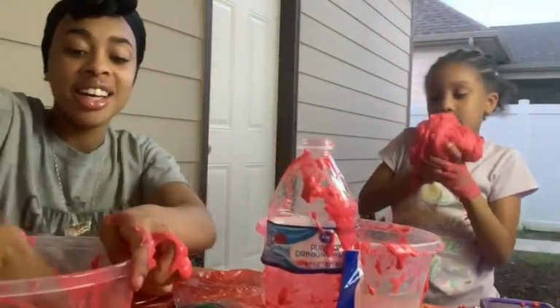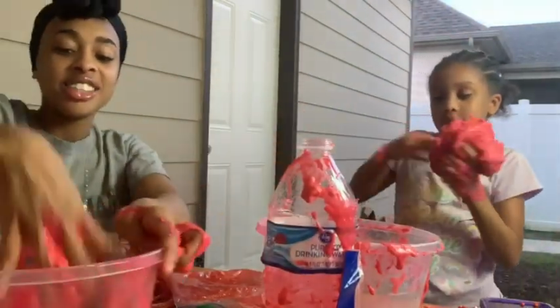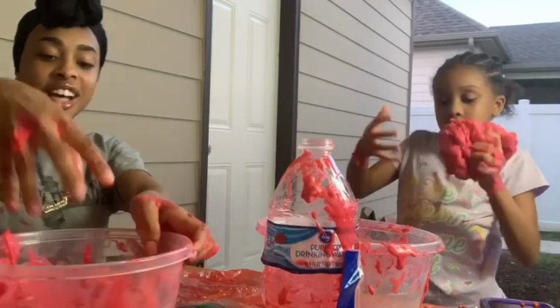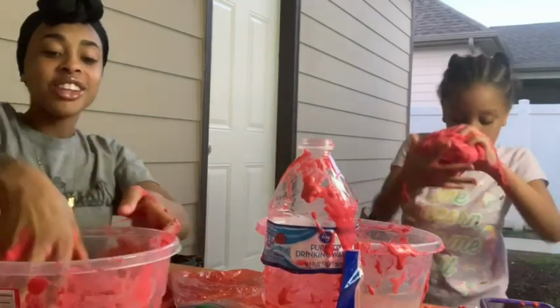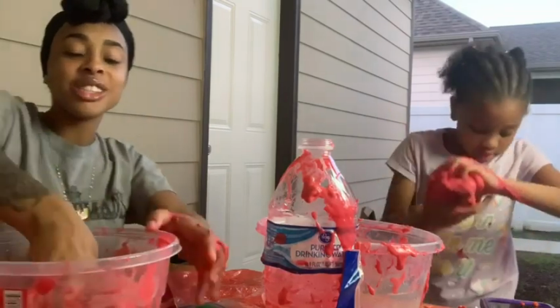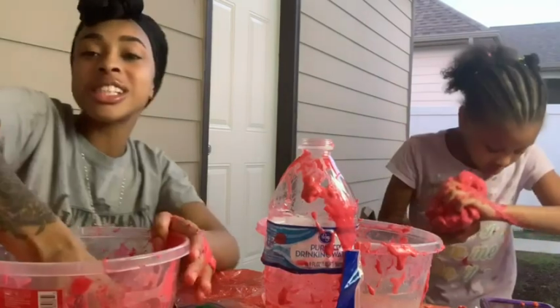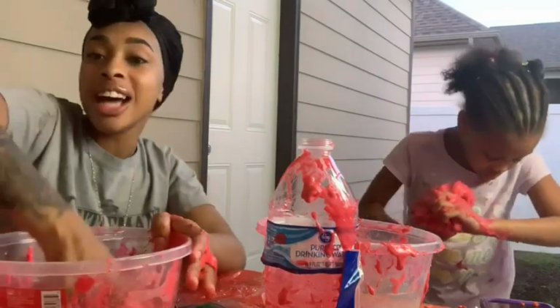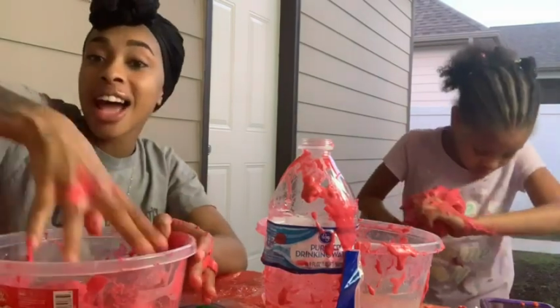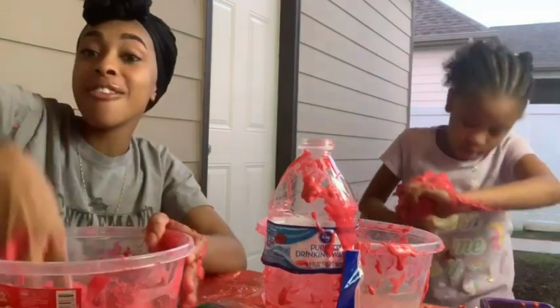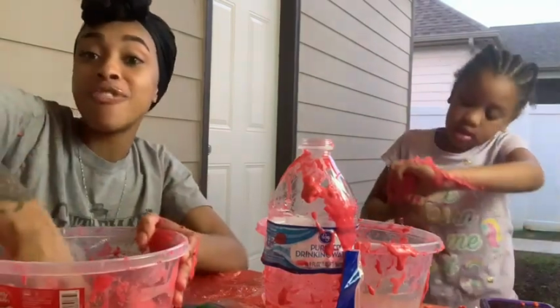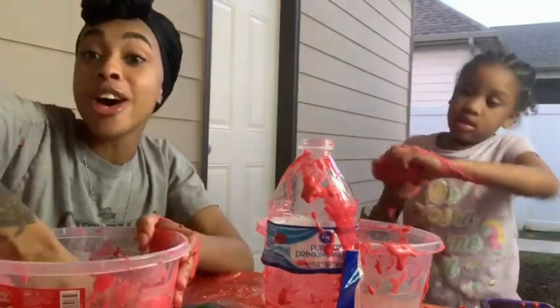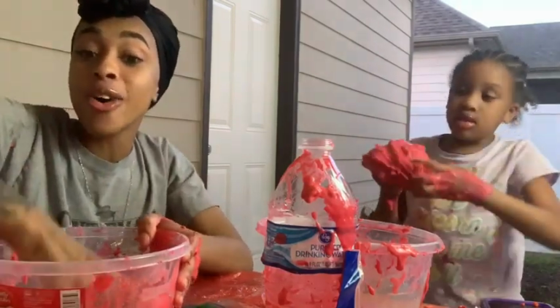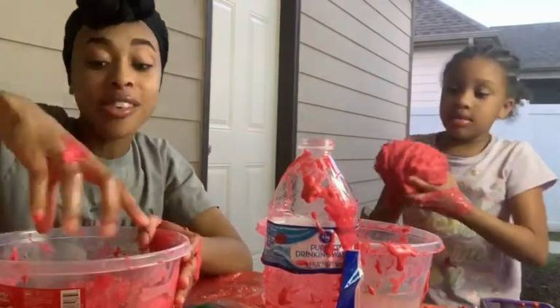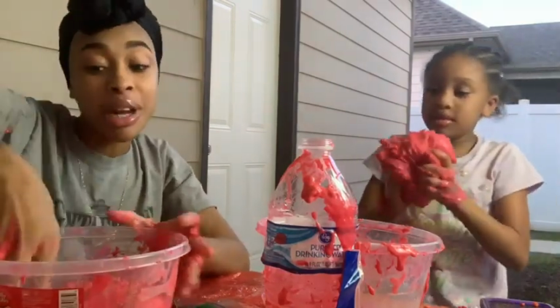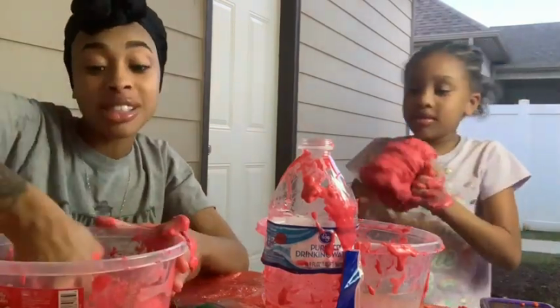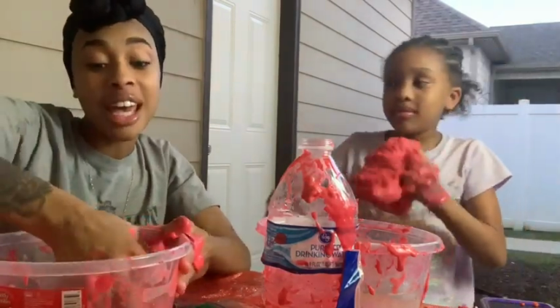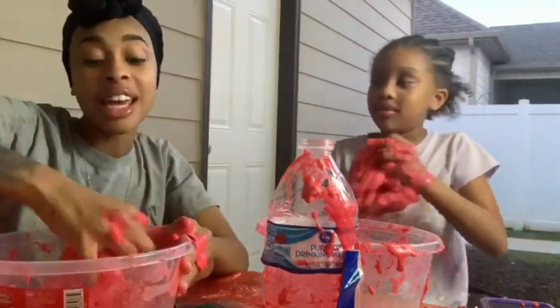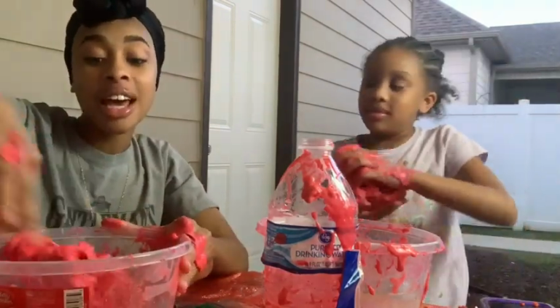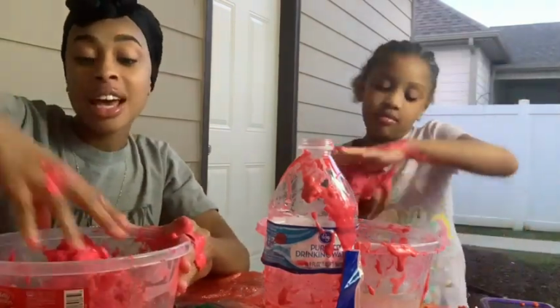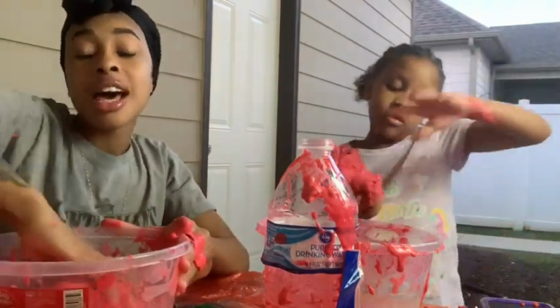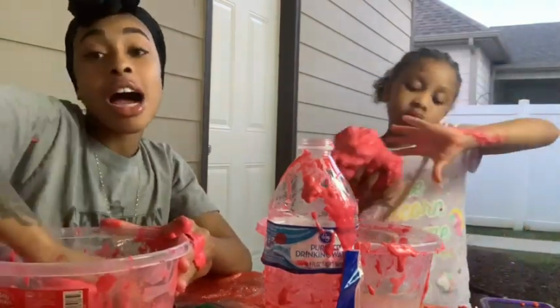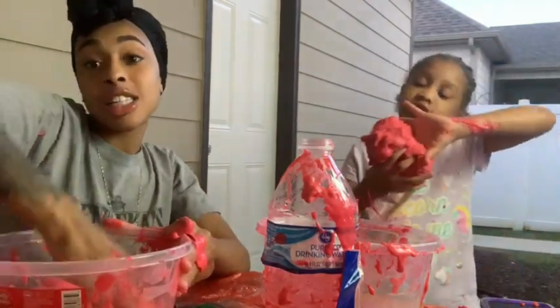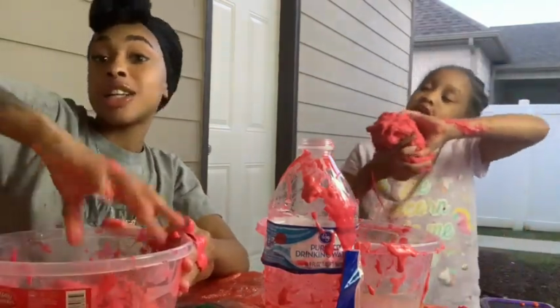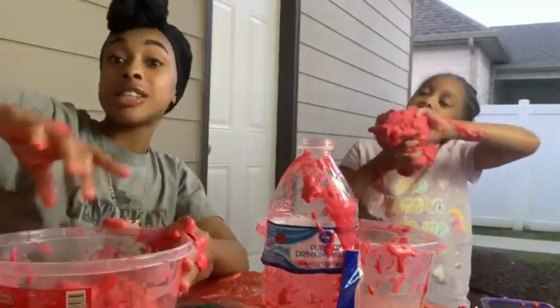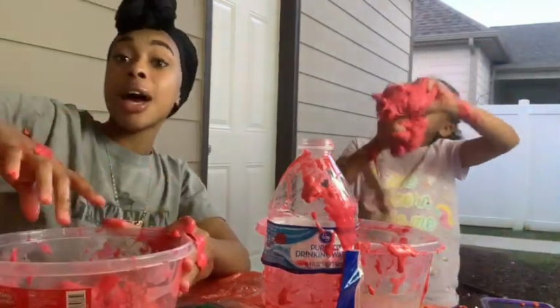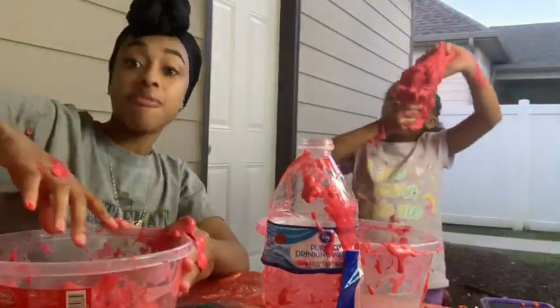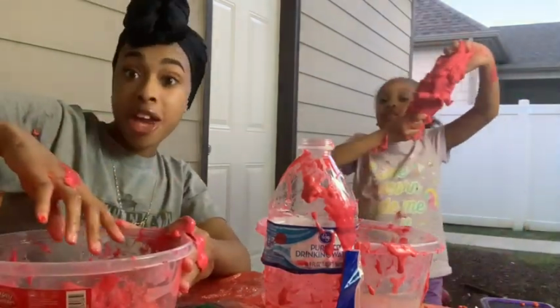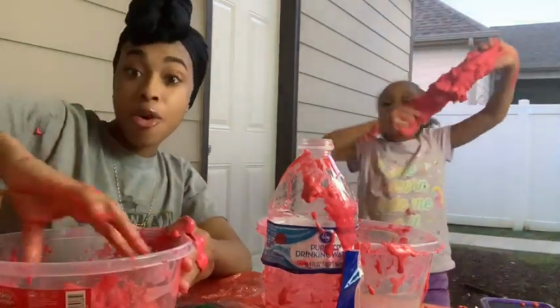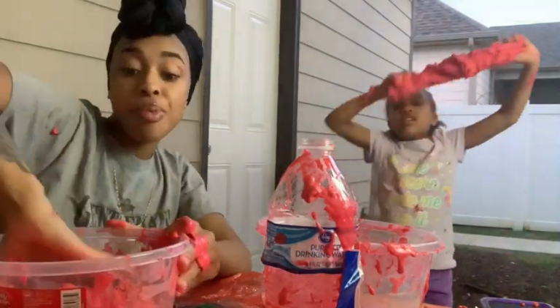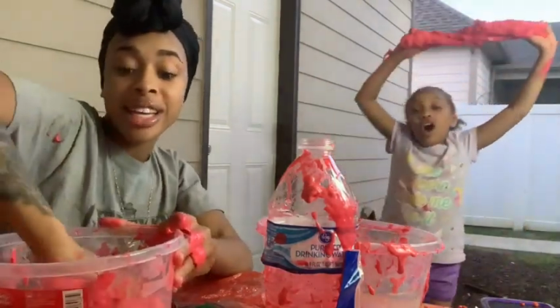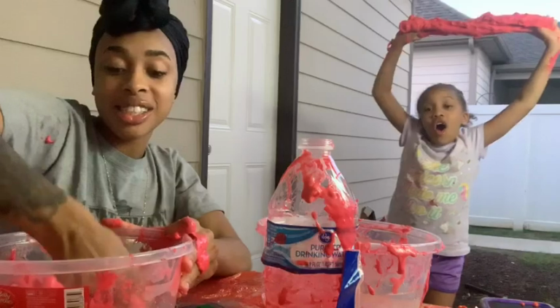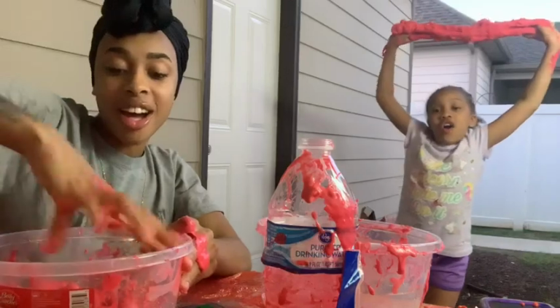This was not a fail! I was about to say hot cheetos slime fail, but it's not.